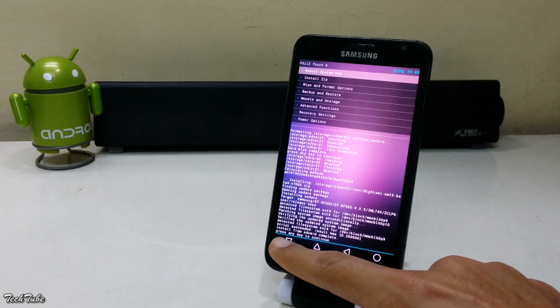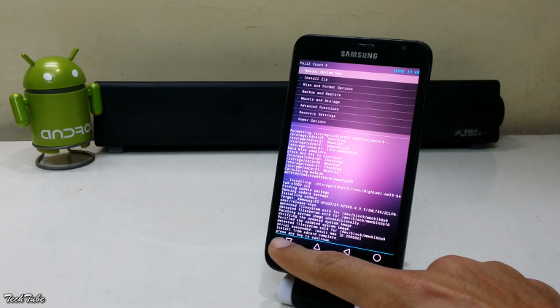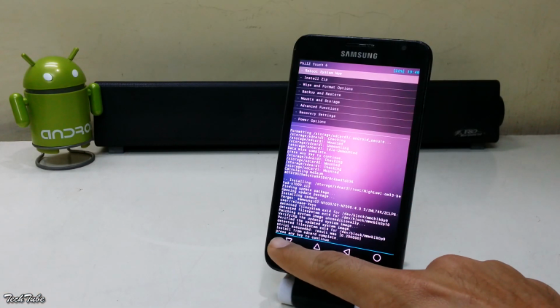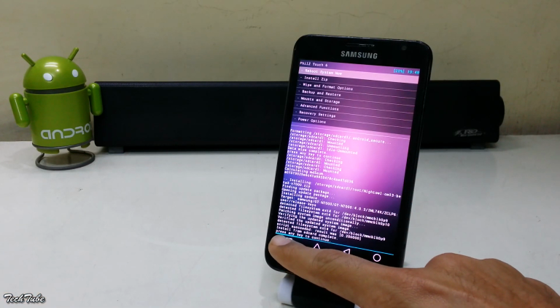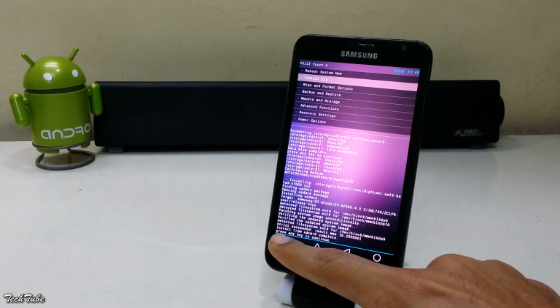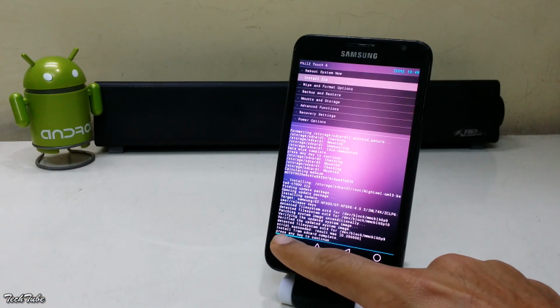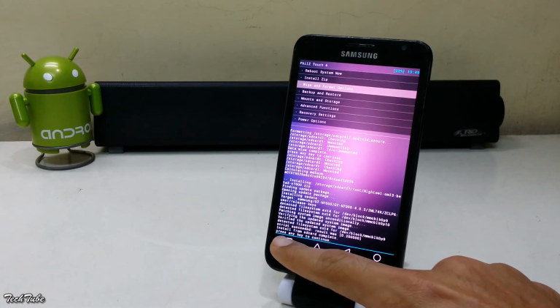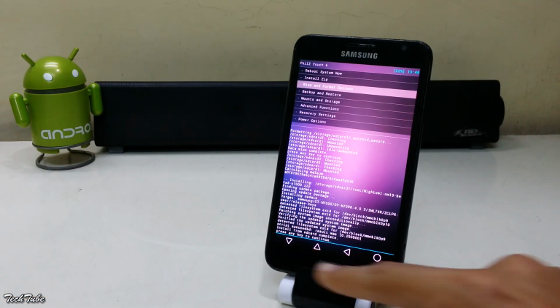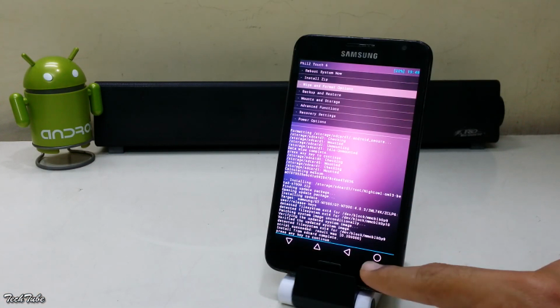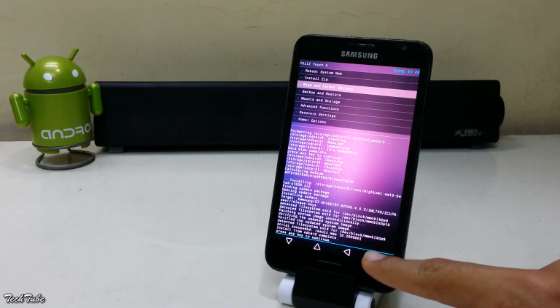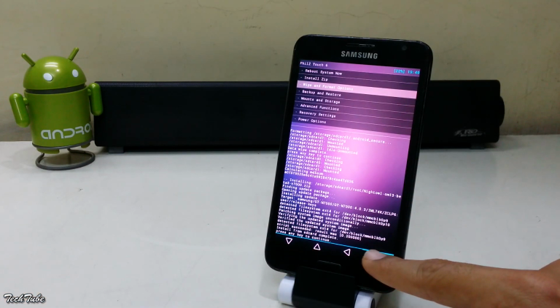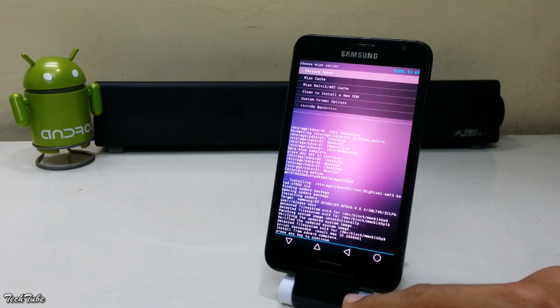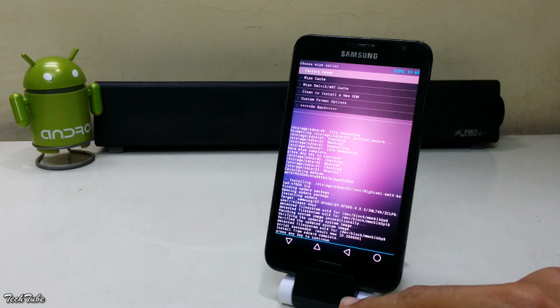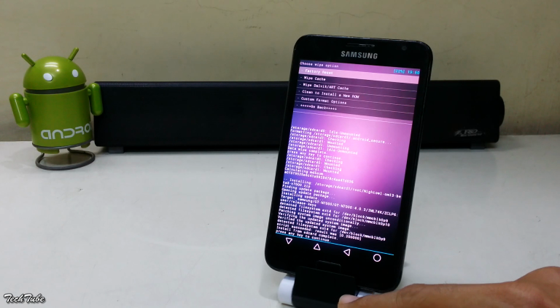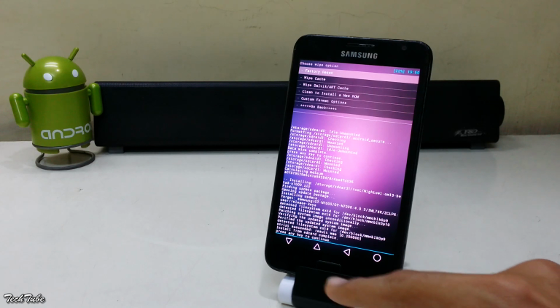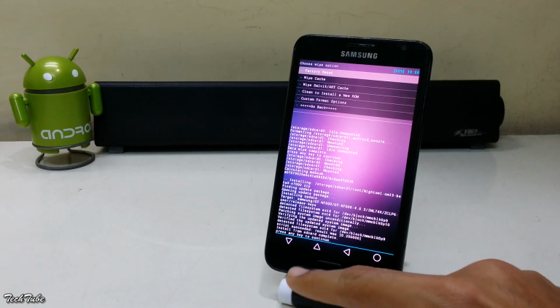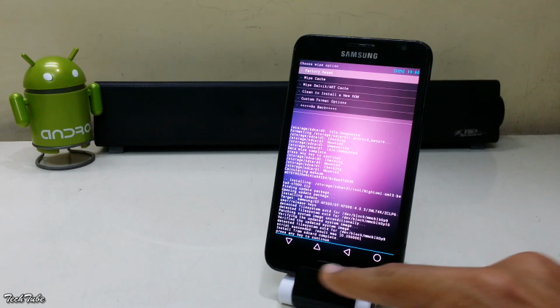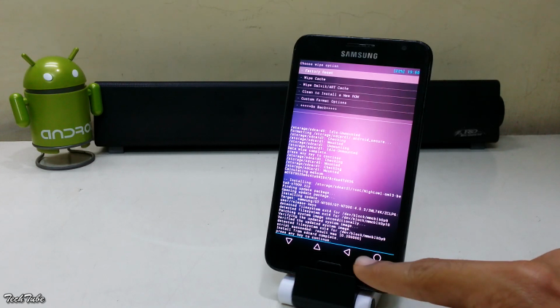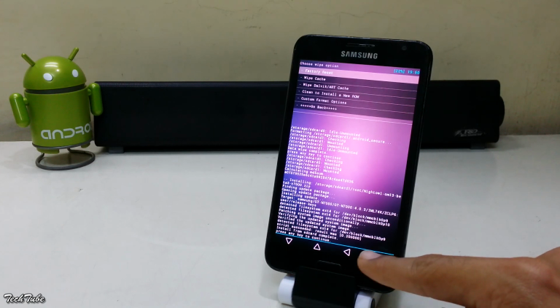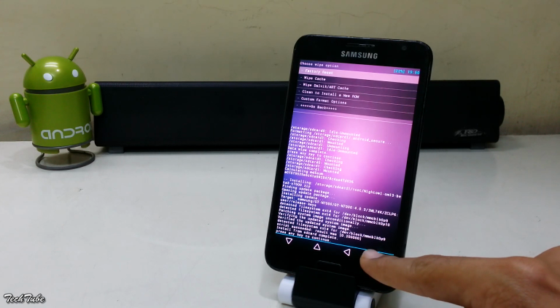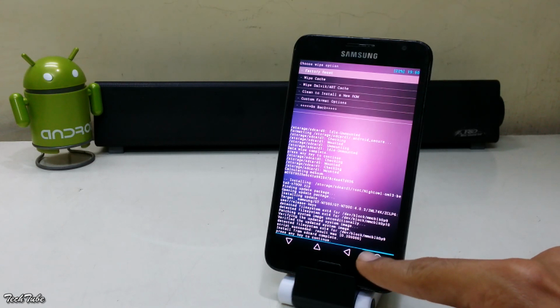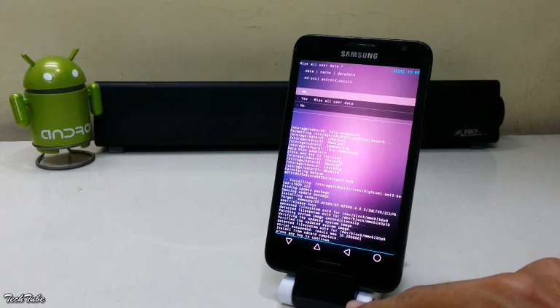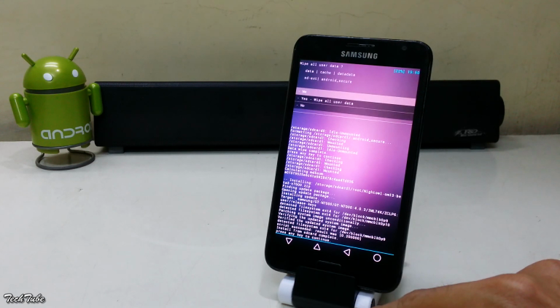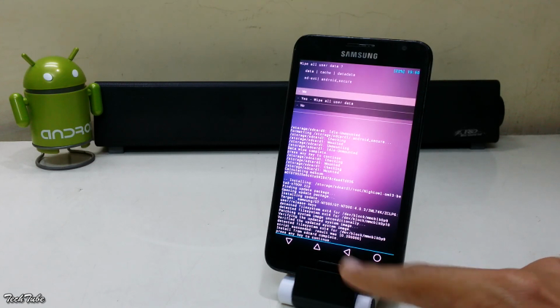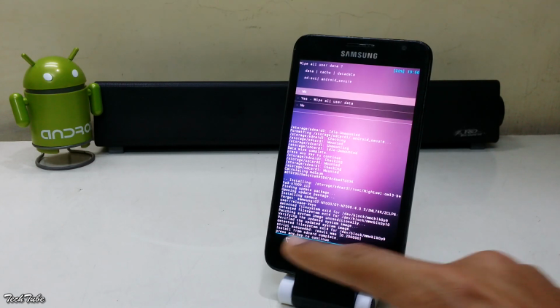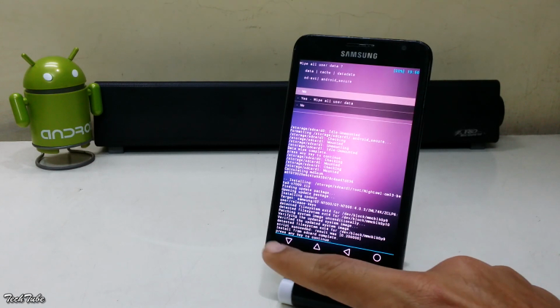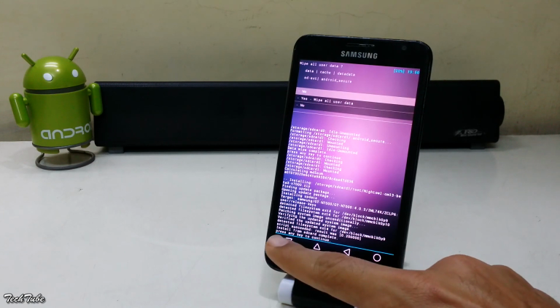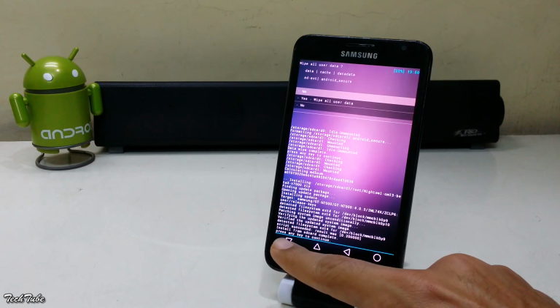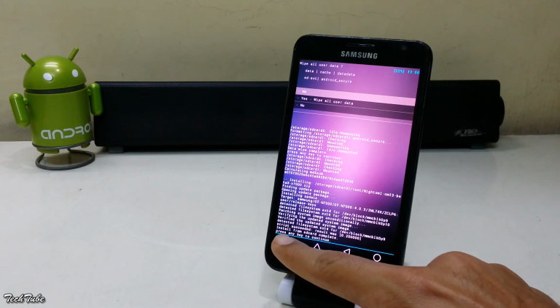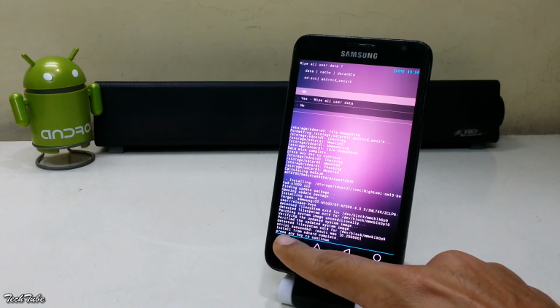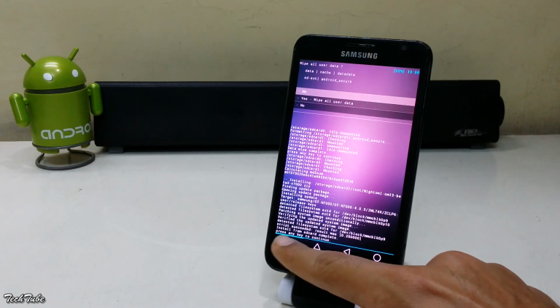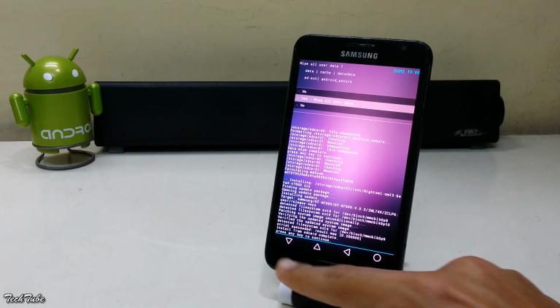Now go to Wipe and Format, Factory Reset, and click Yes.